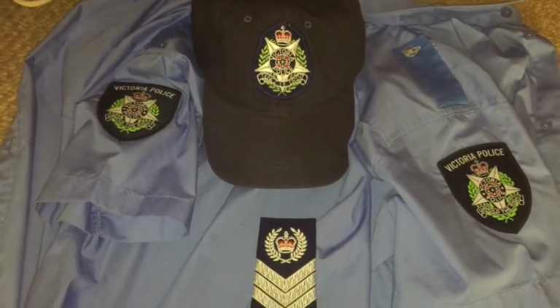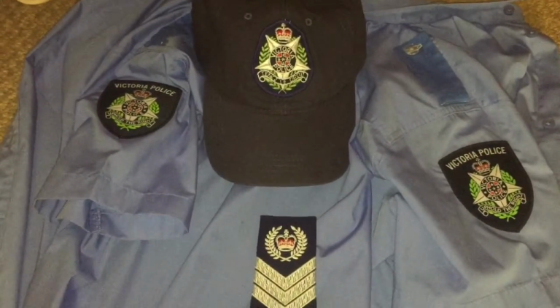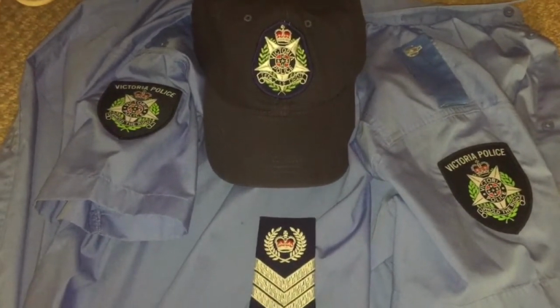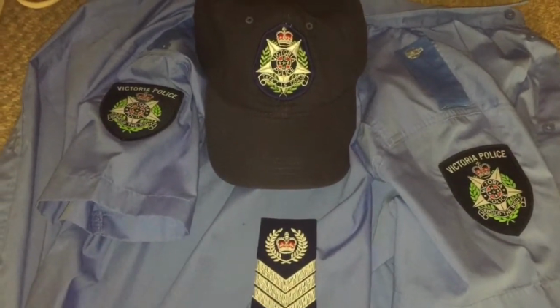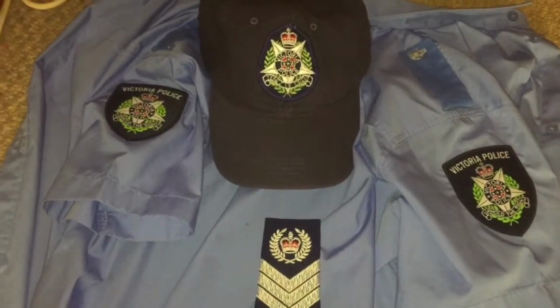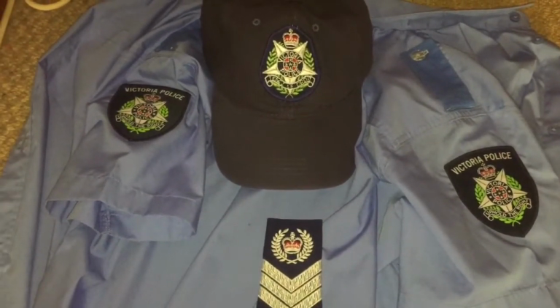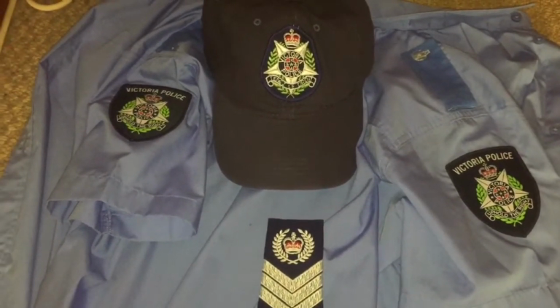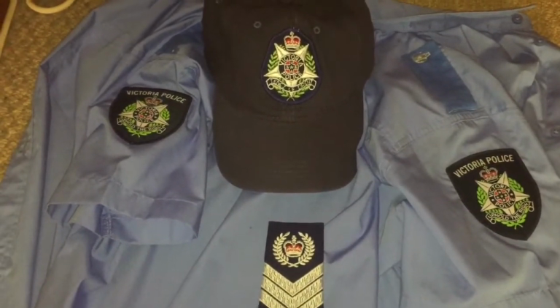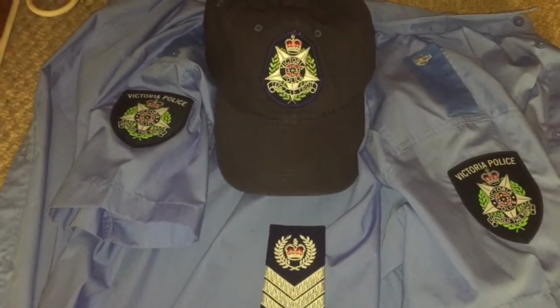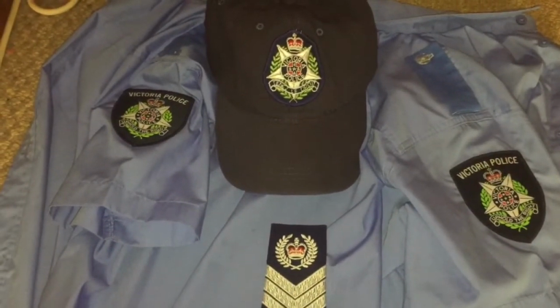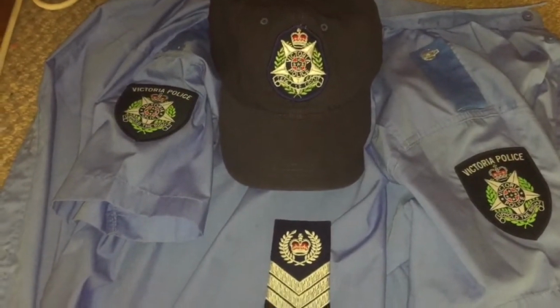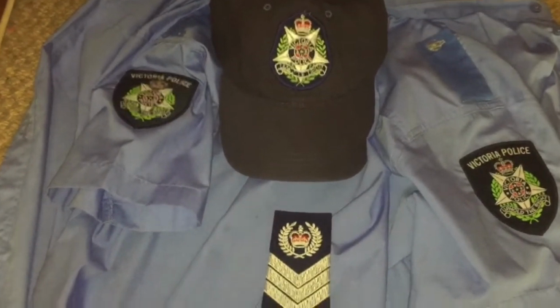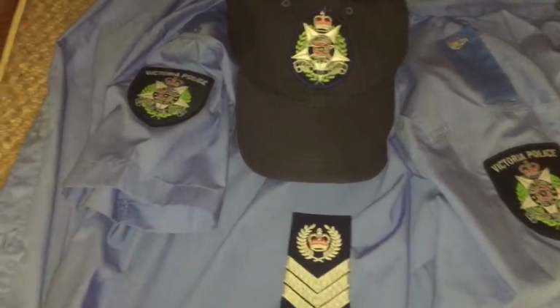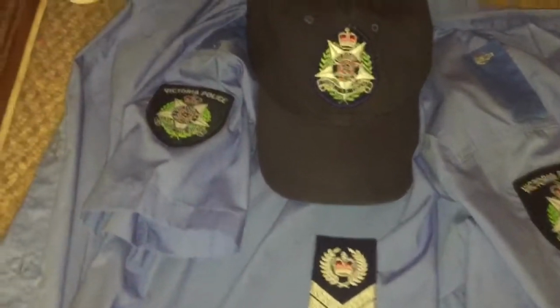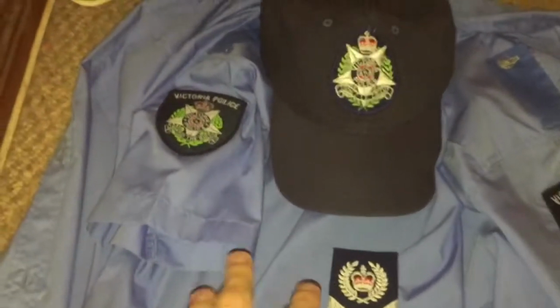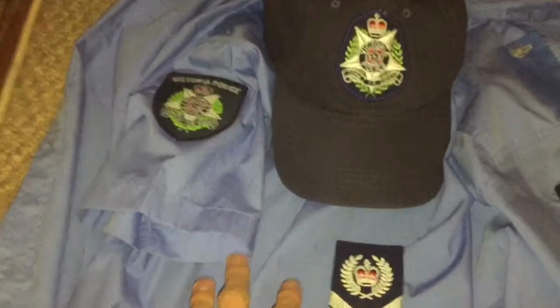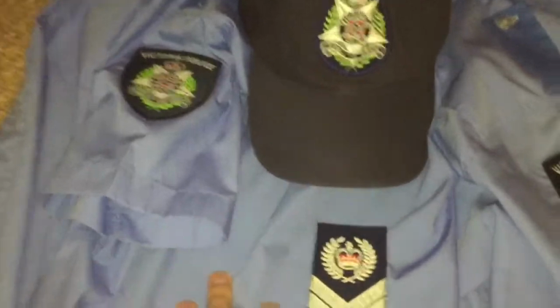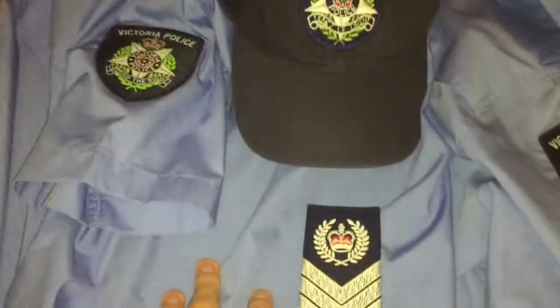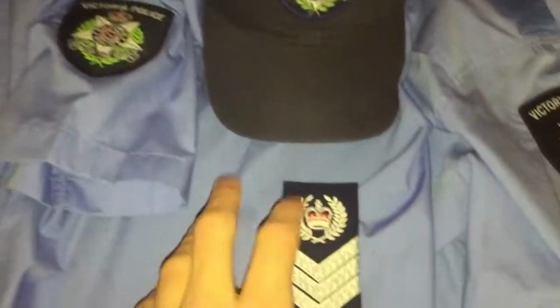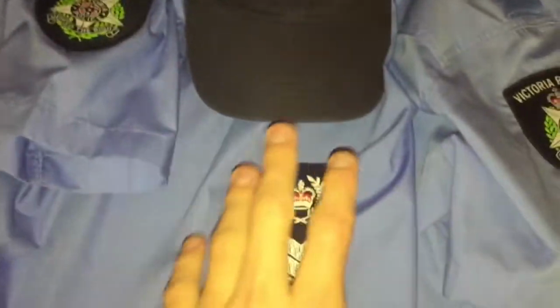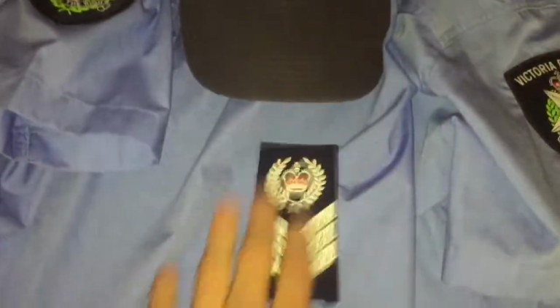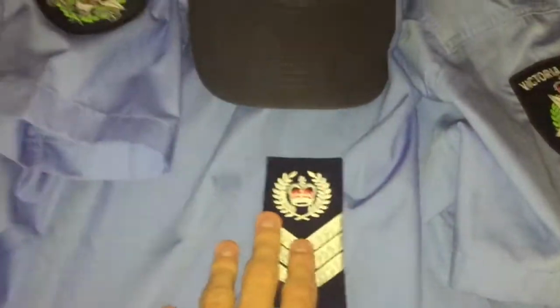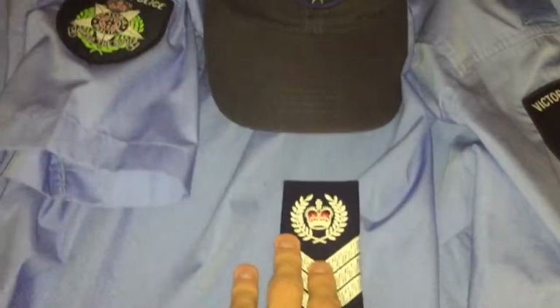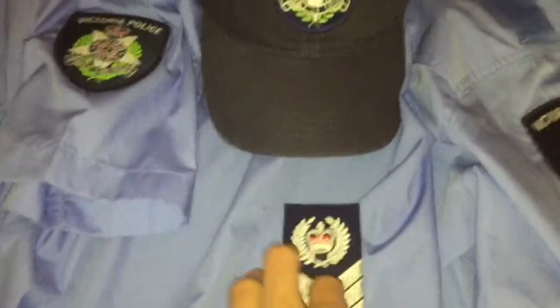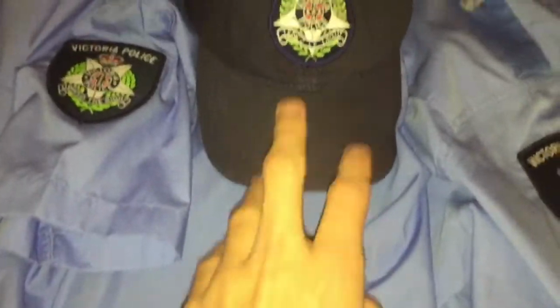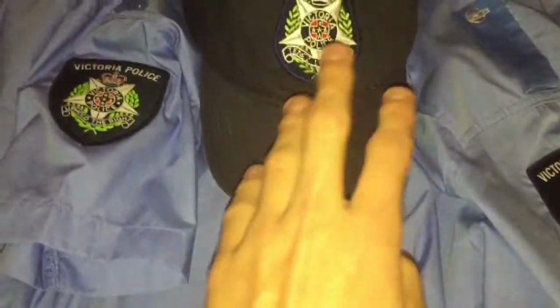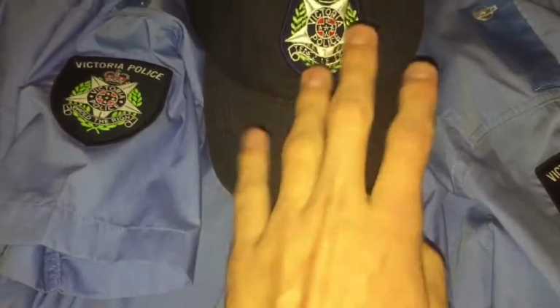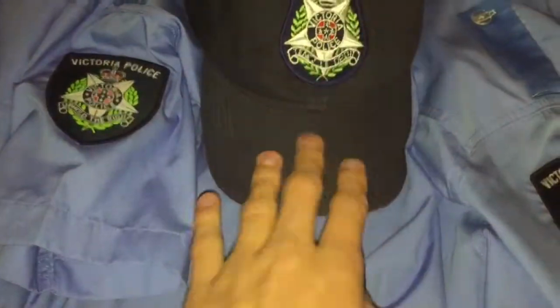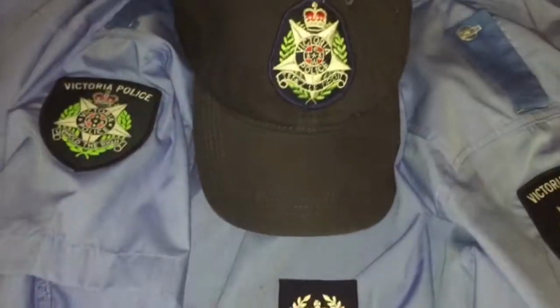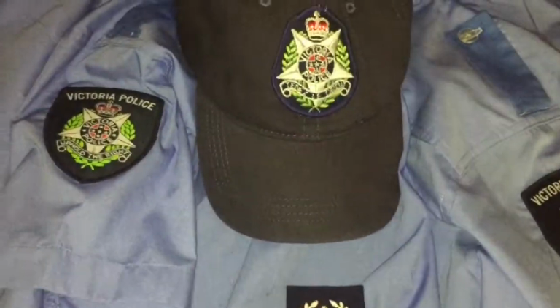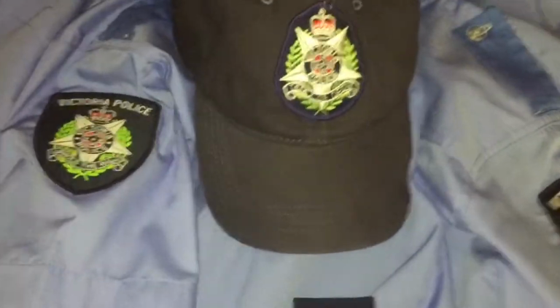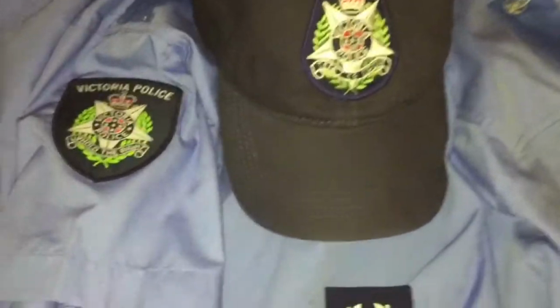So this is everything I've showed you so far: the shirt, the senior sergeant epaulette and the cap.